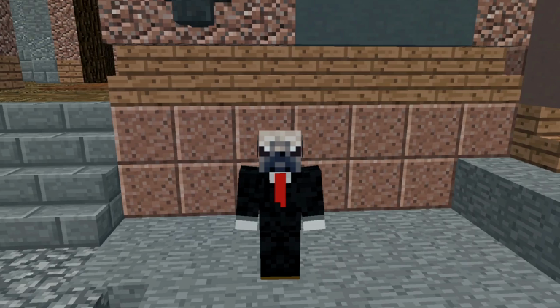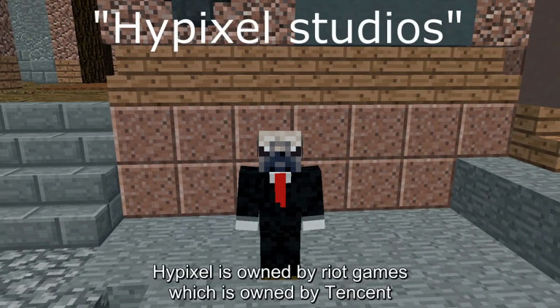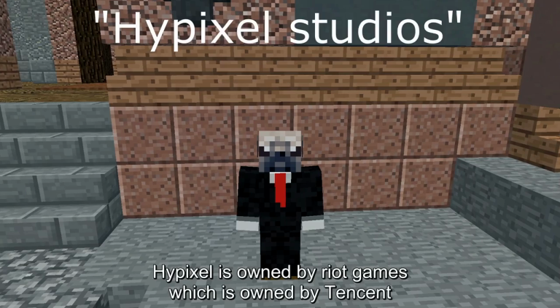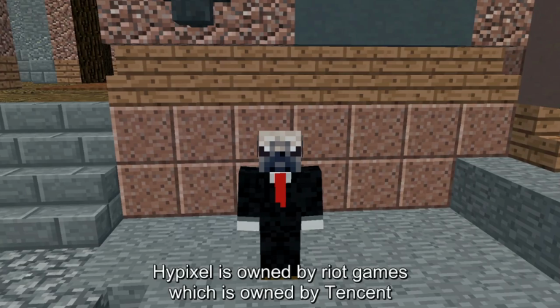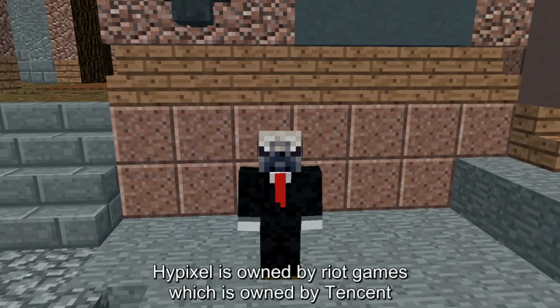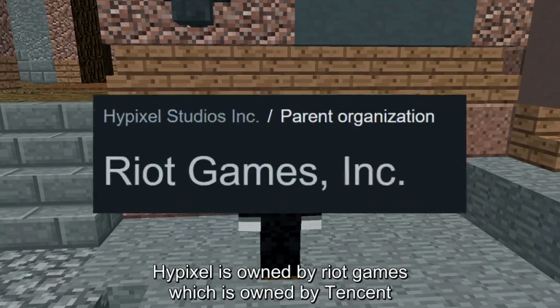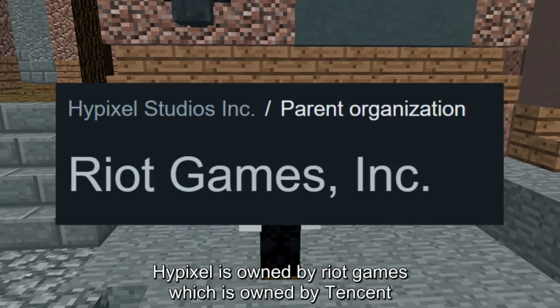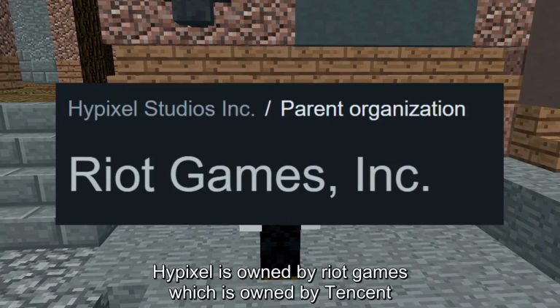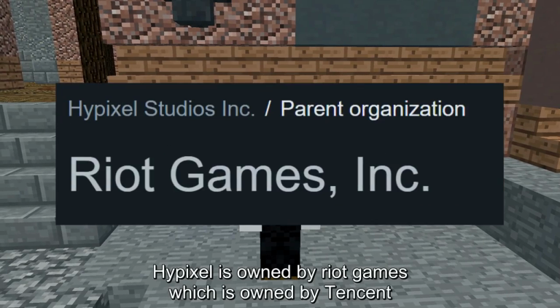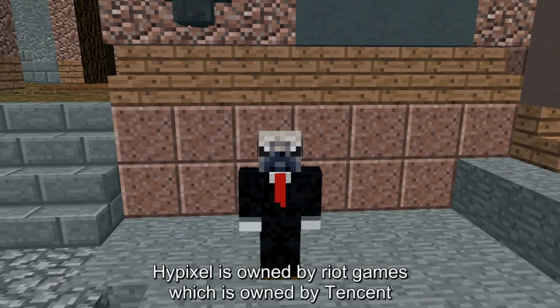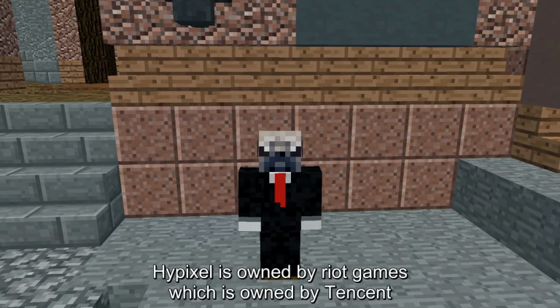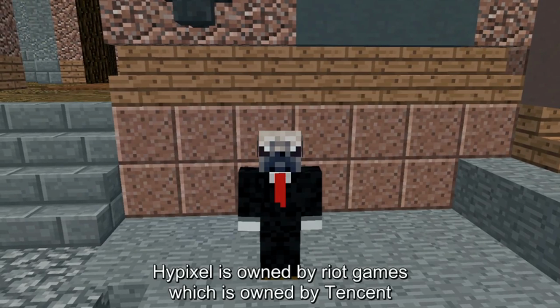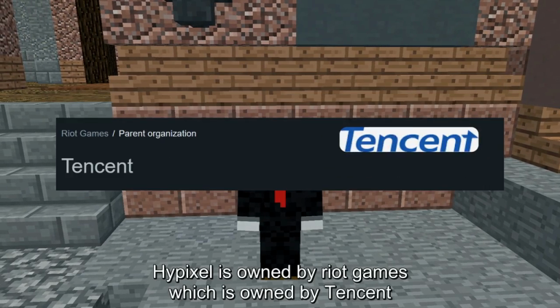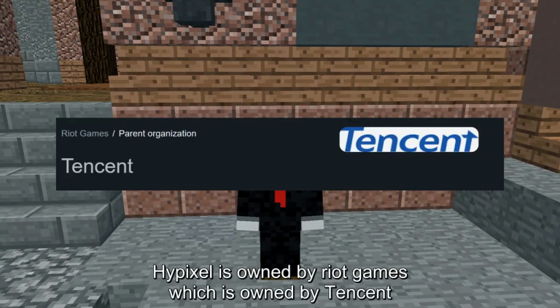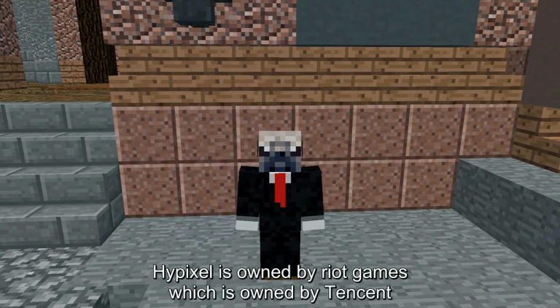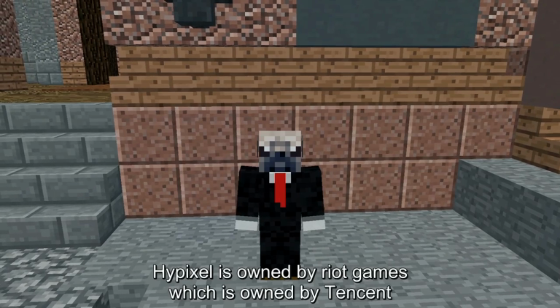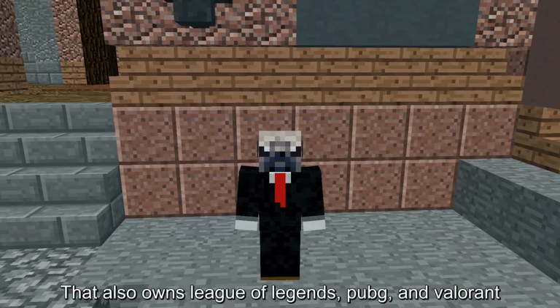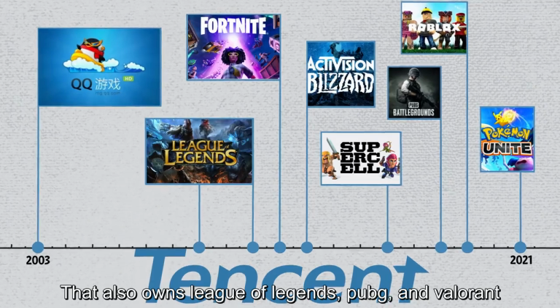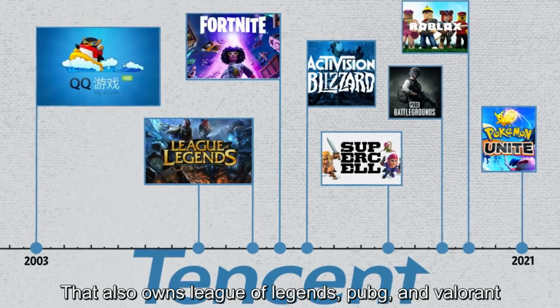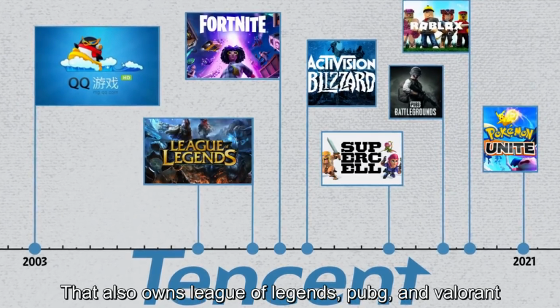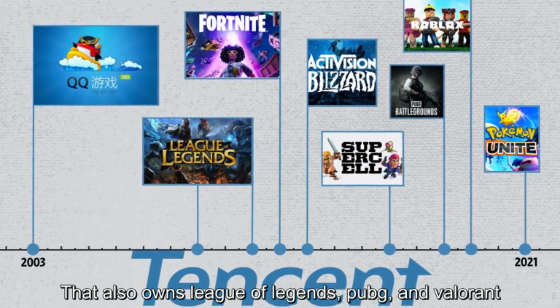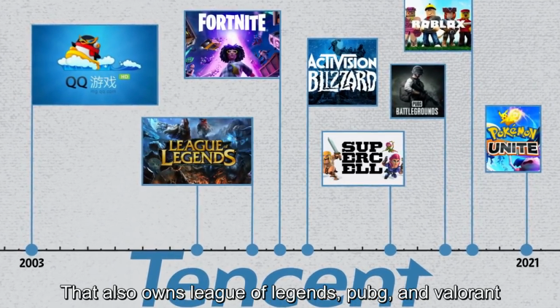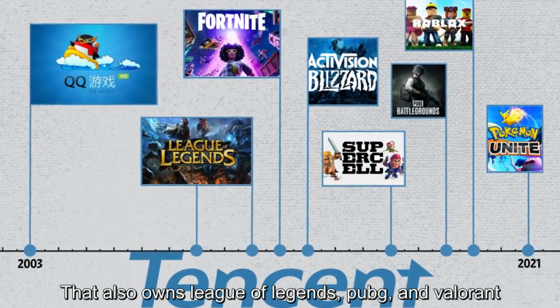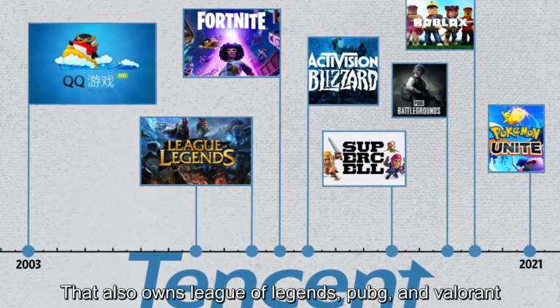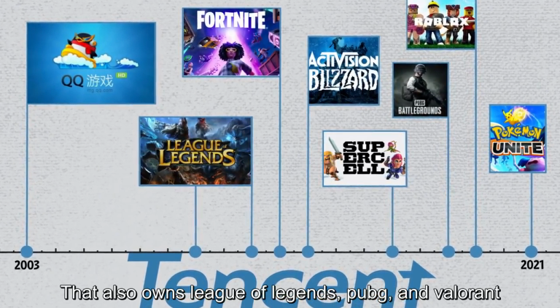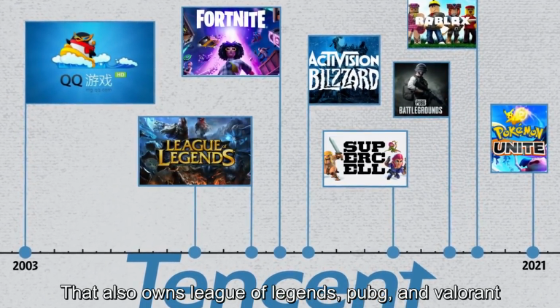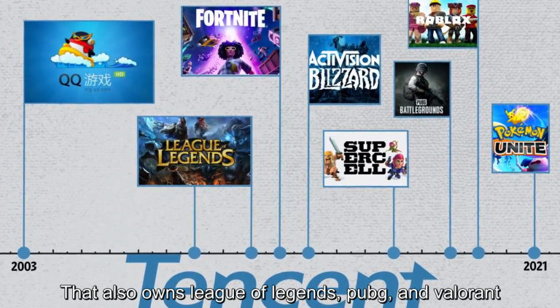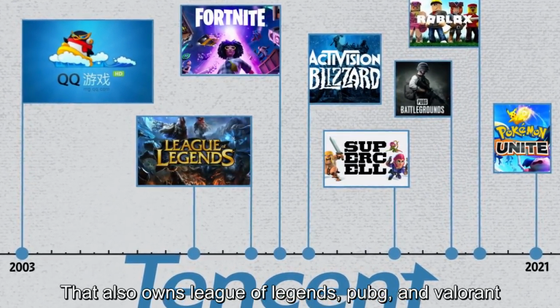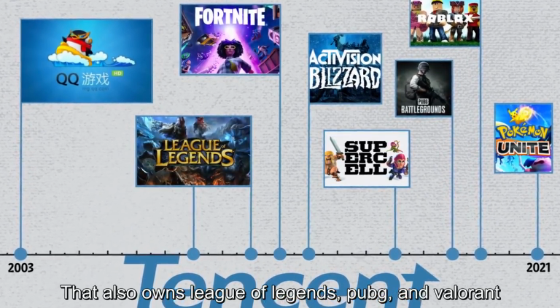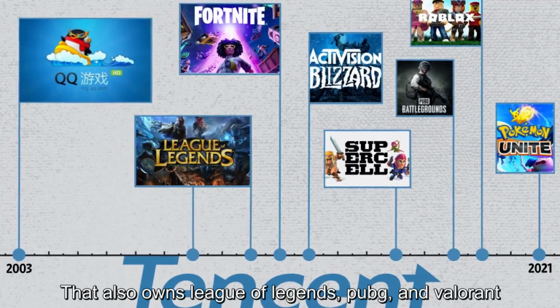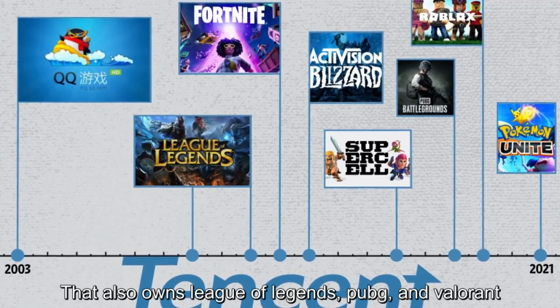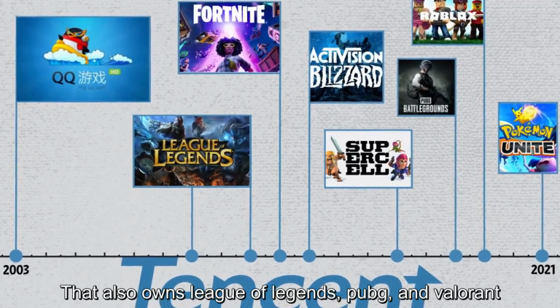iPixel is owned by Riot Games, which is owned by Tencent. That also owns League of Legends, PUBG, and Valorant.